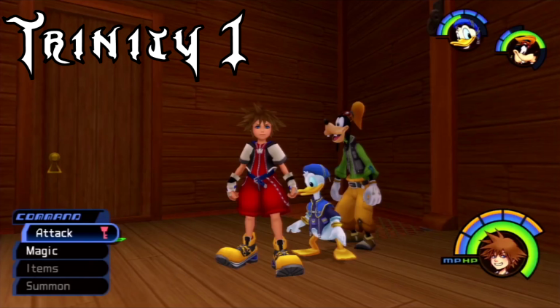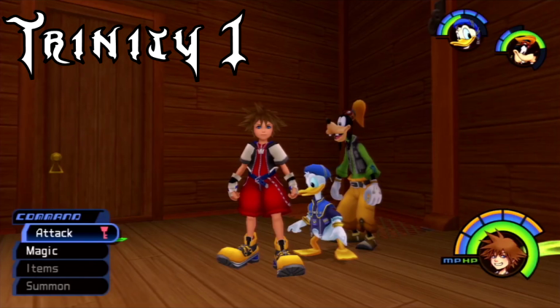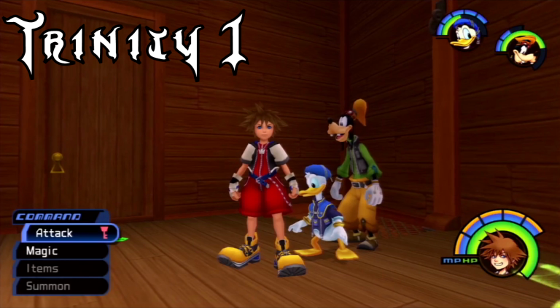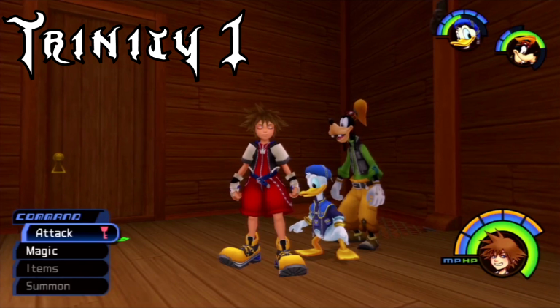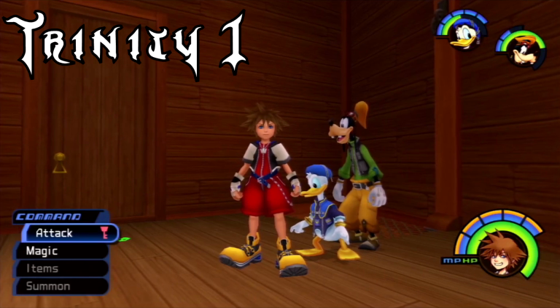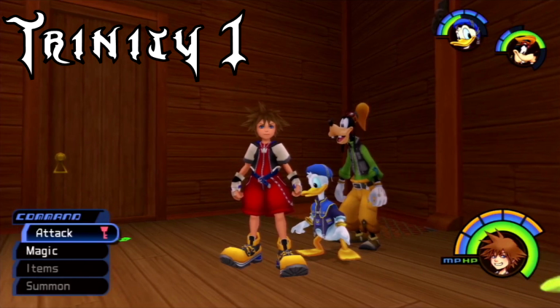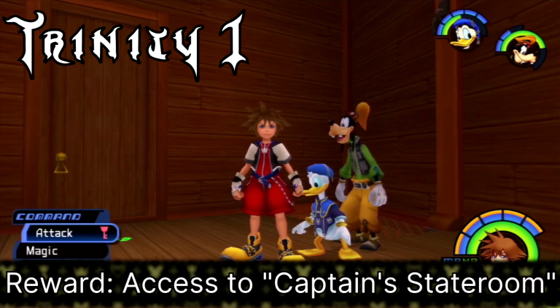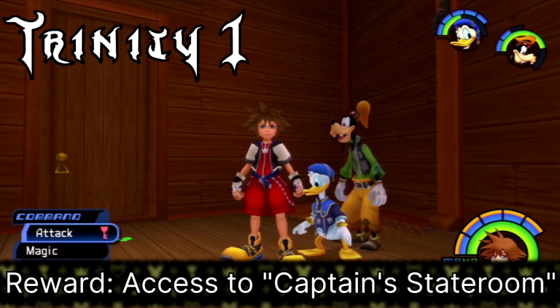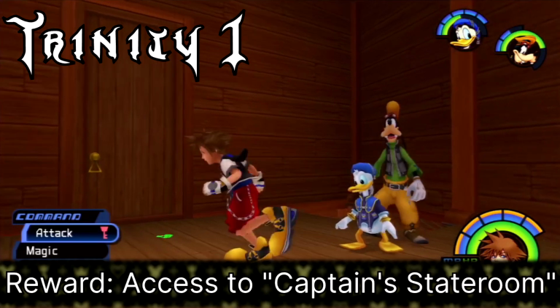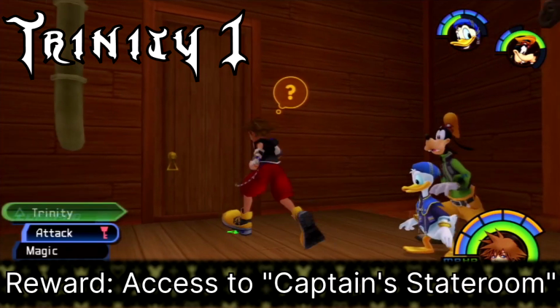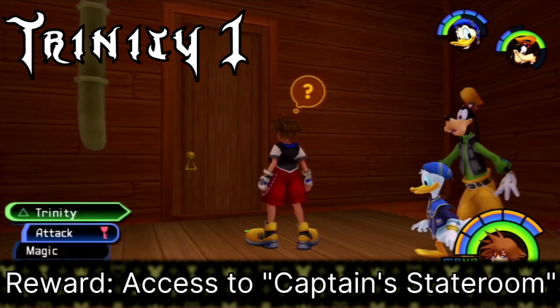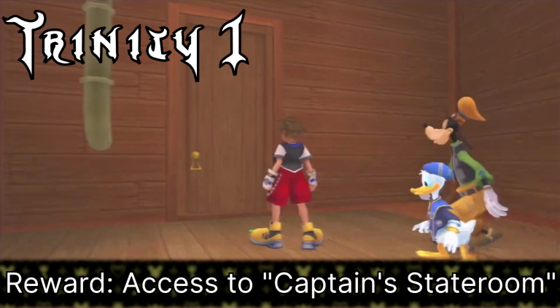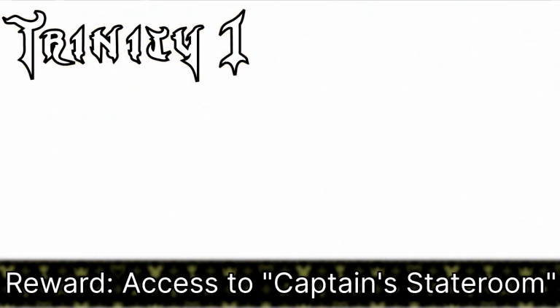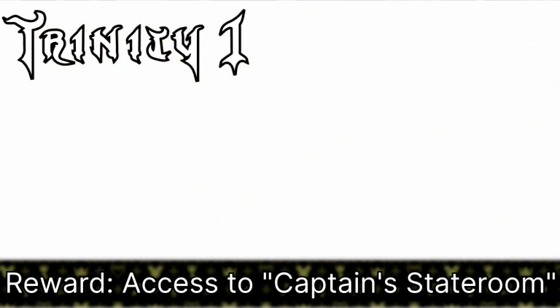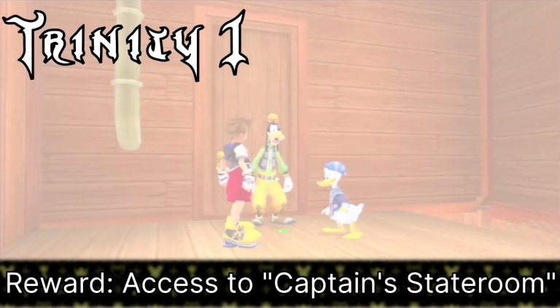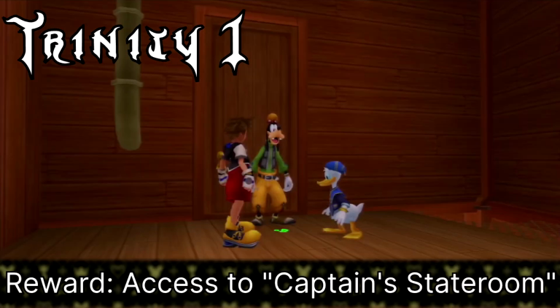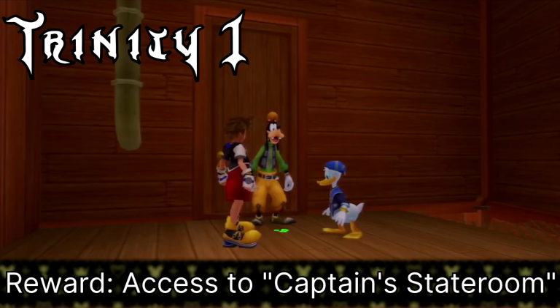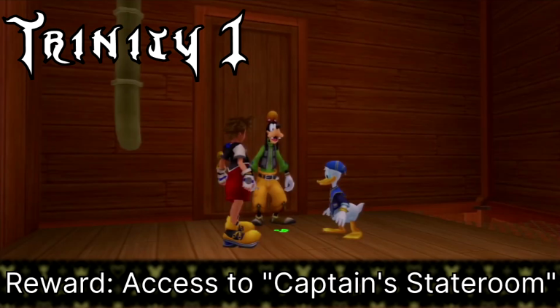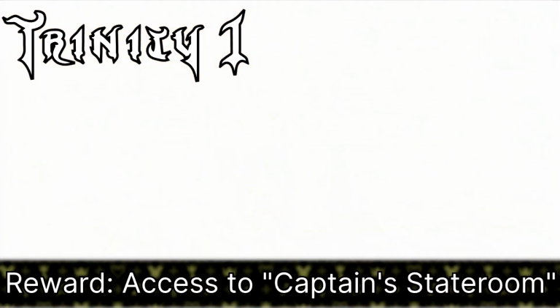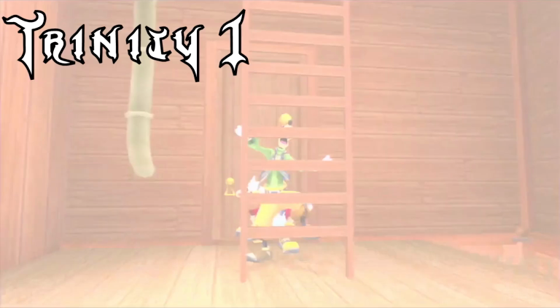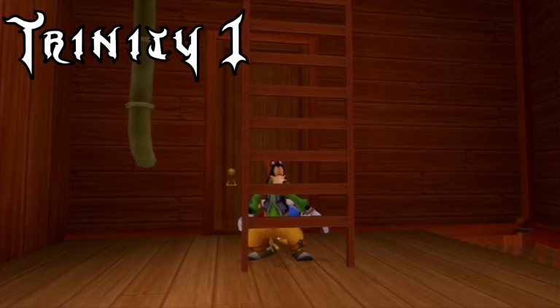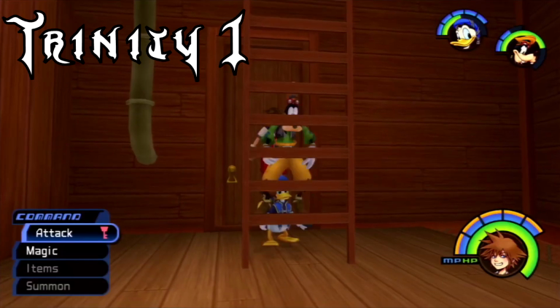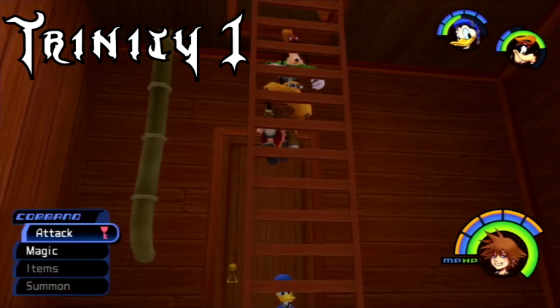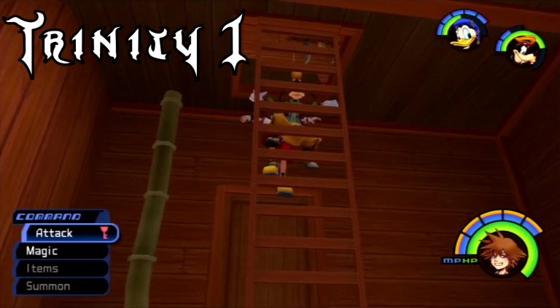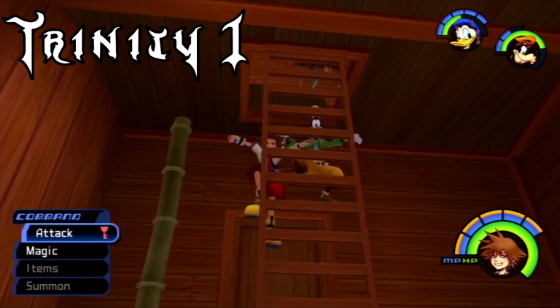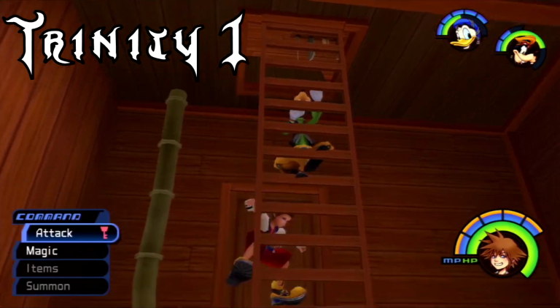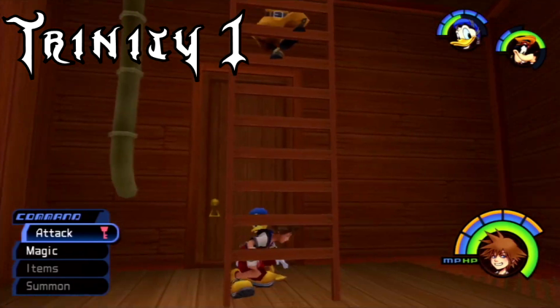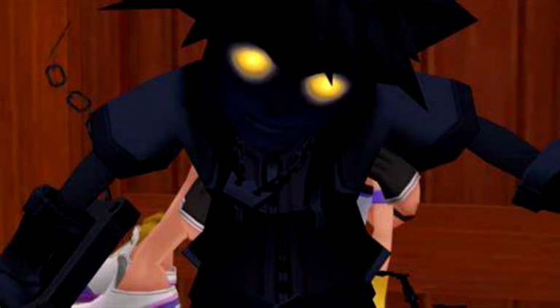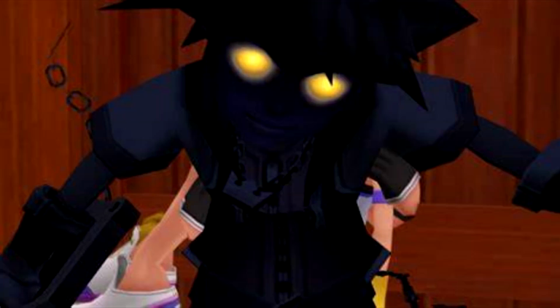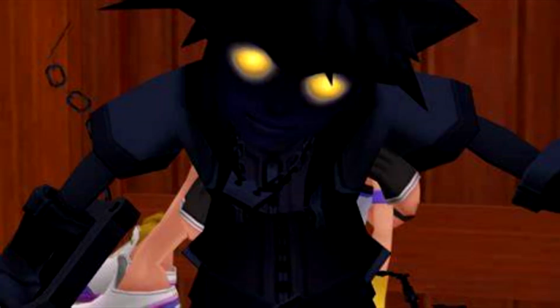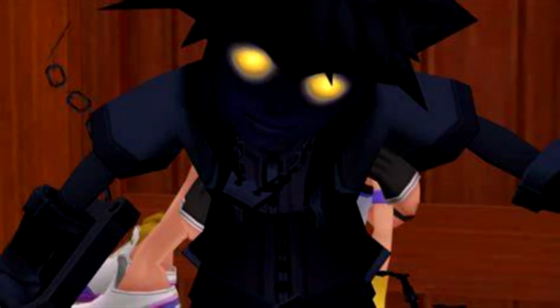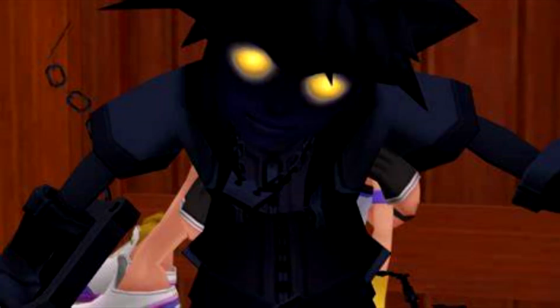There's only one Green Trinity in the game that's absolutely necessary for story progression. It's the first one we'll grab, and it's the one in Neverland. In the cabin, you'll activate it just before entering the Ansem fight.